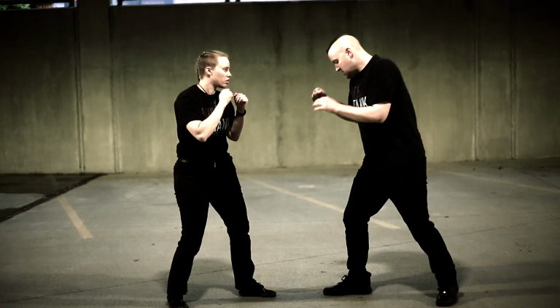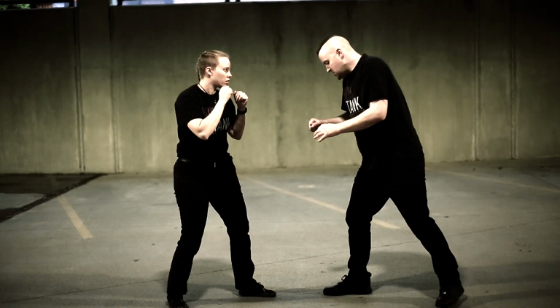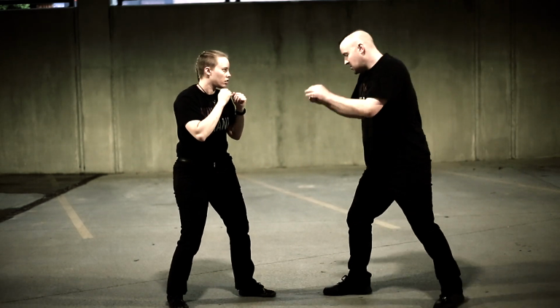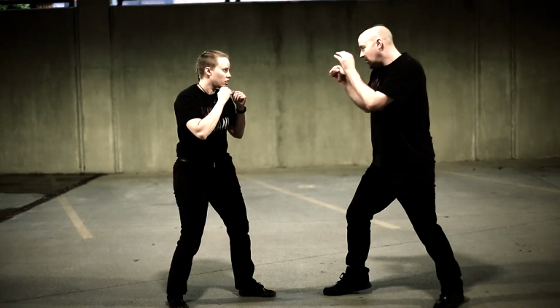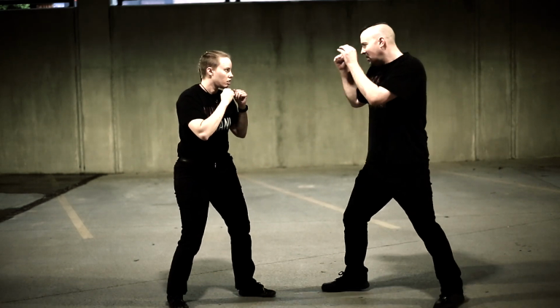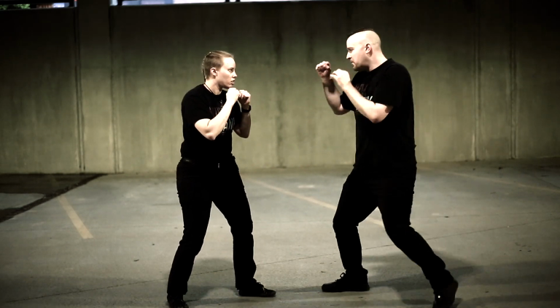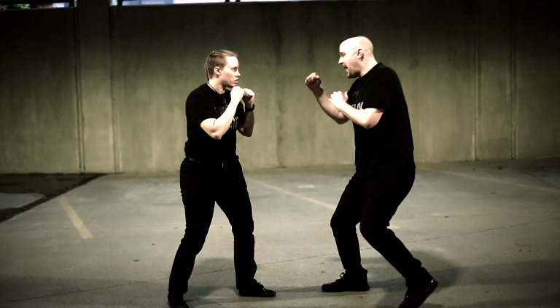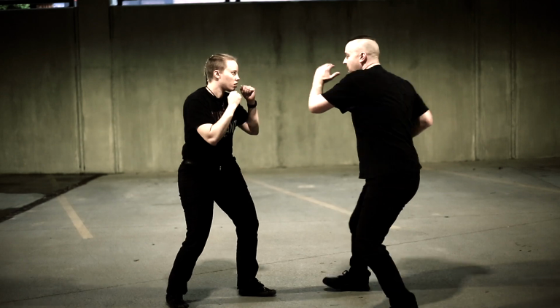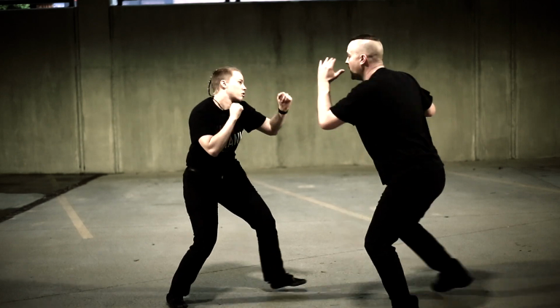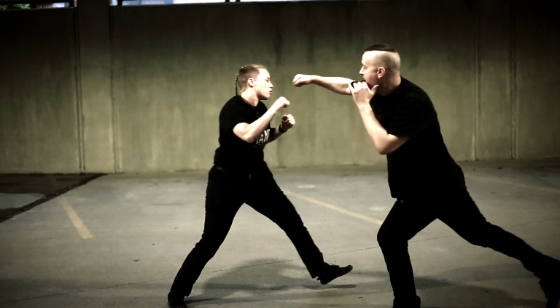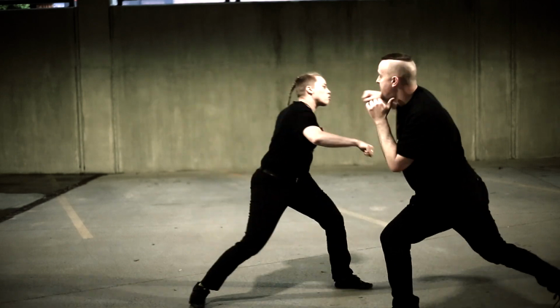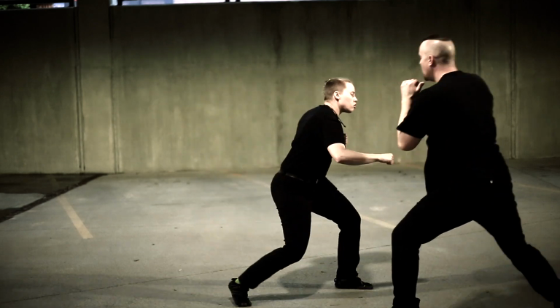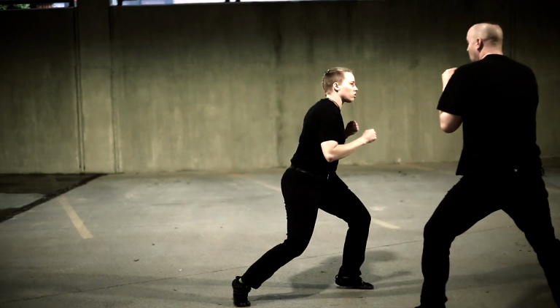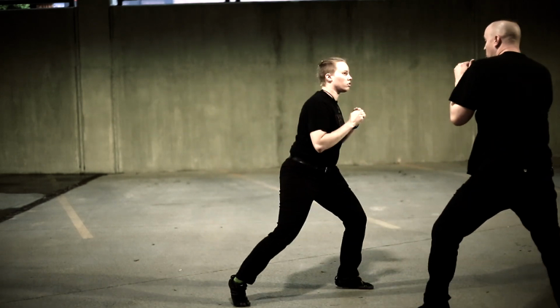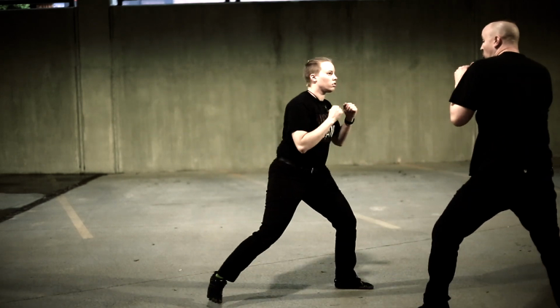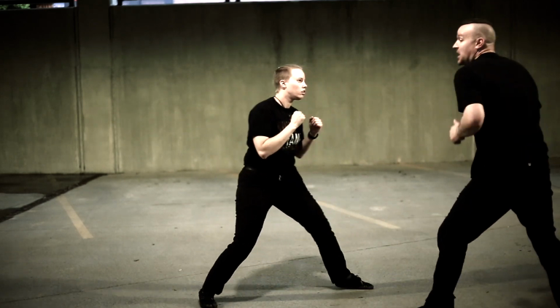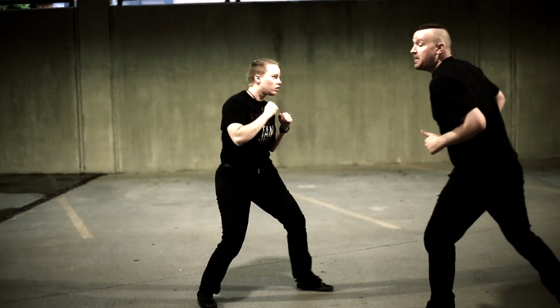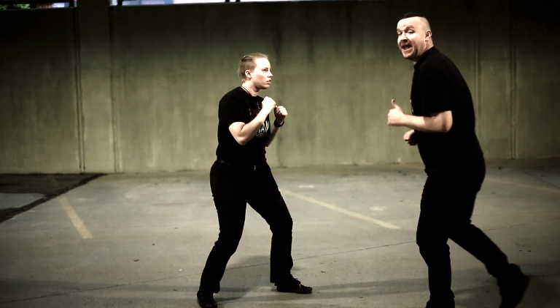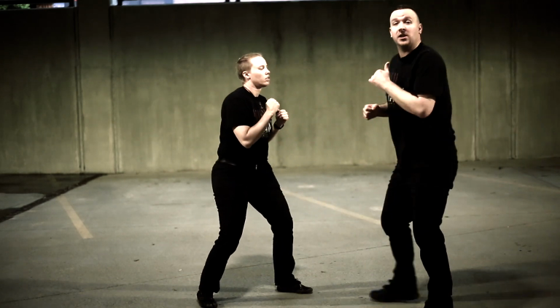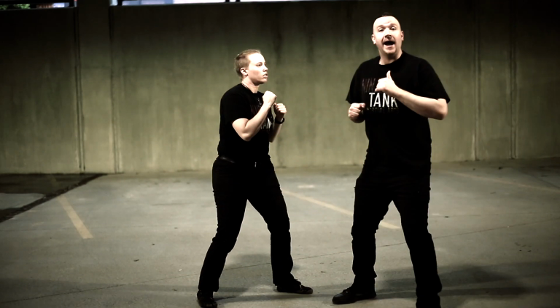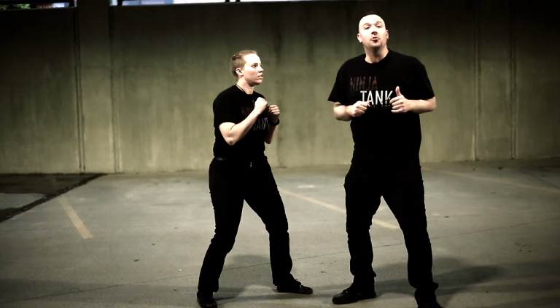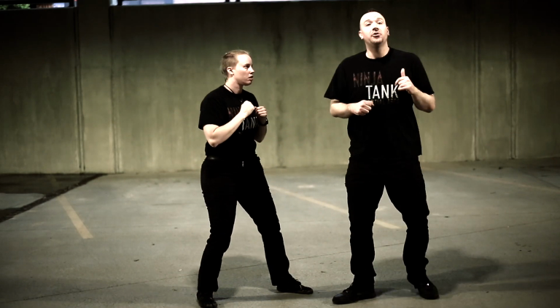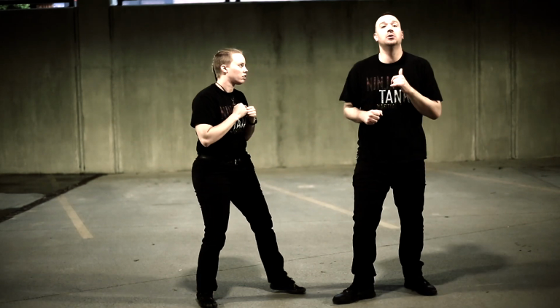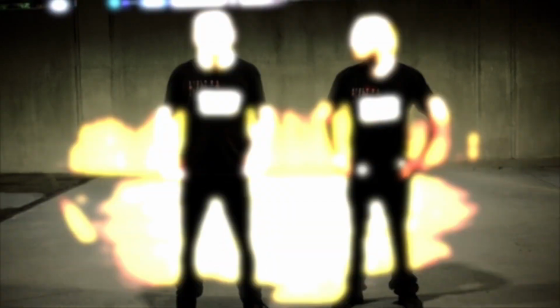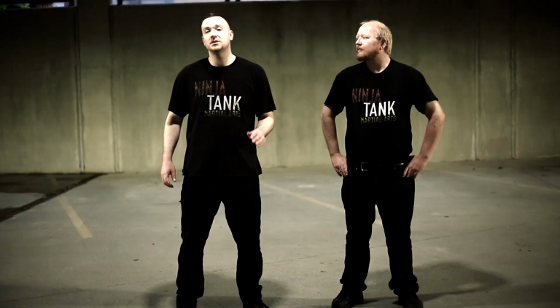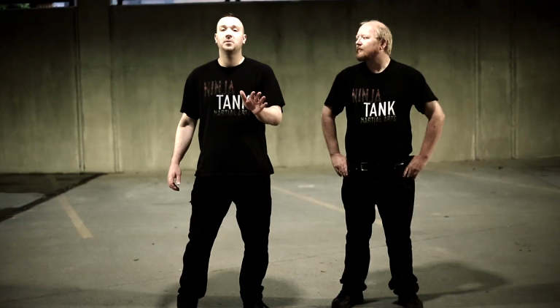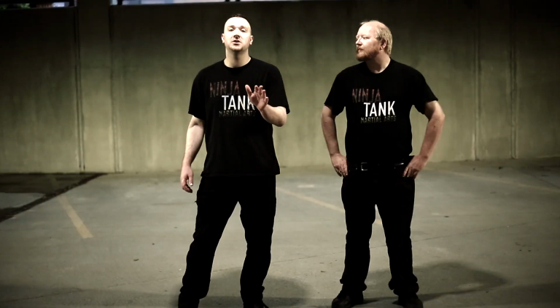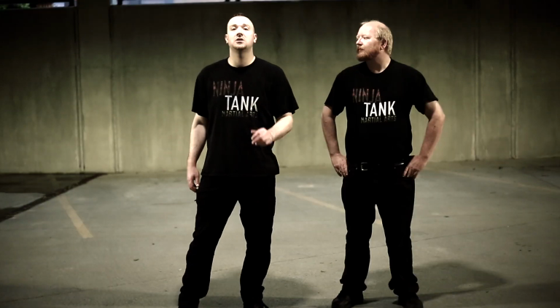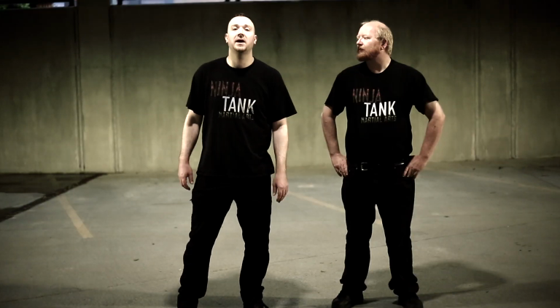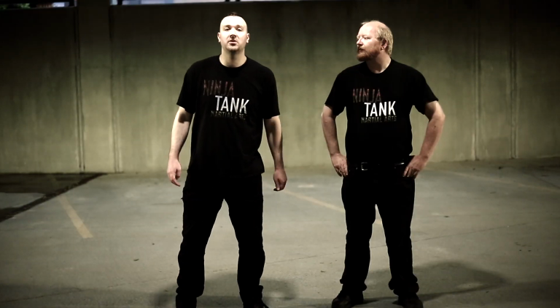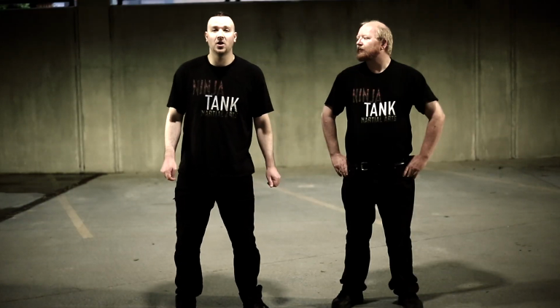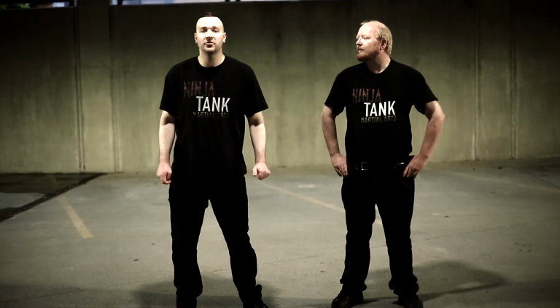Here we are, back. Notice how I'm angling out. This is the application of the back-step cross.